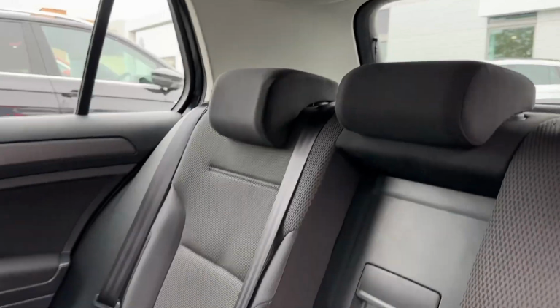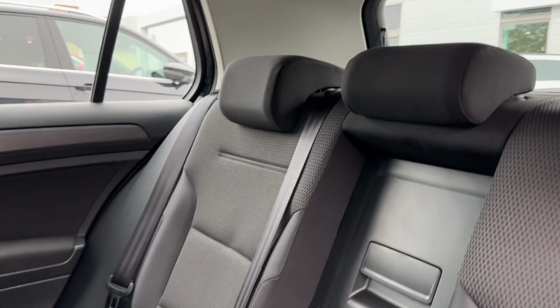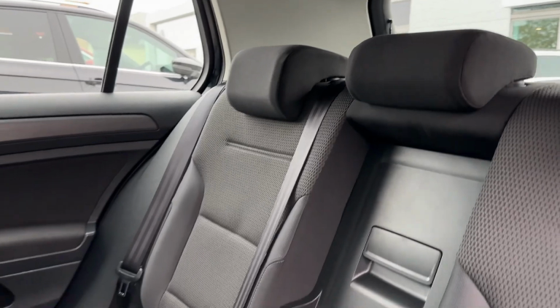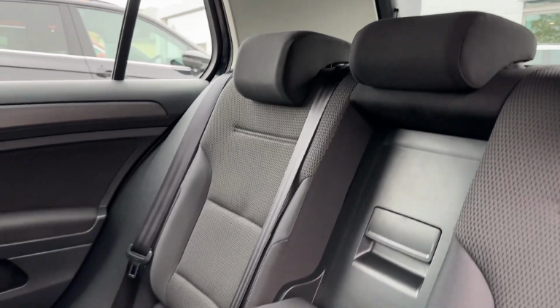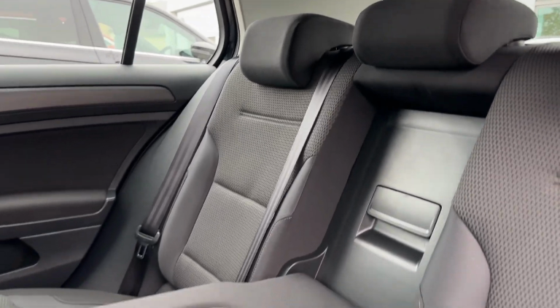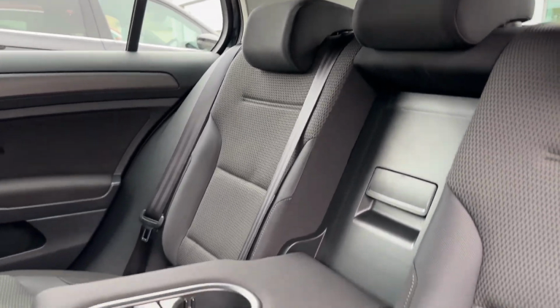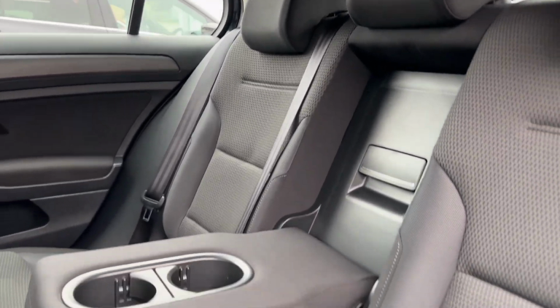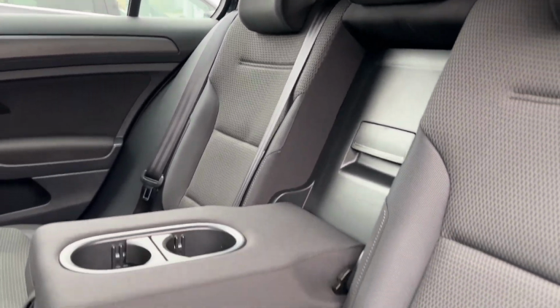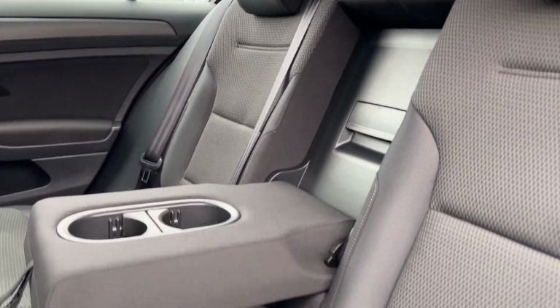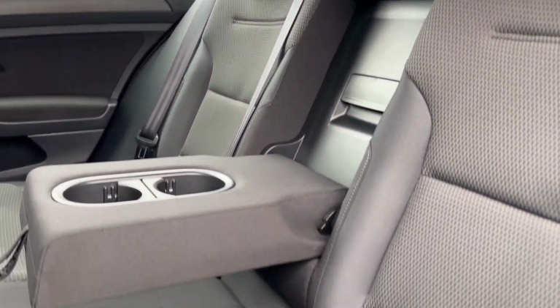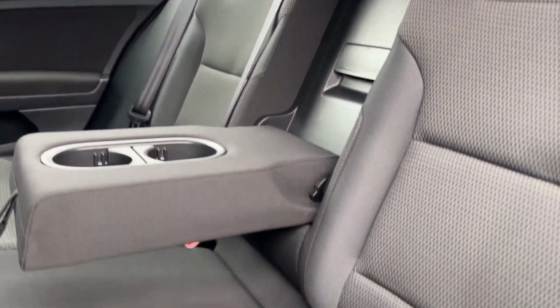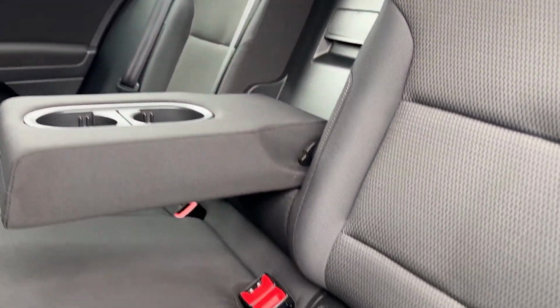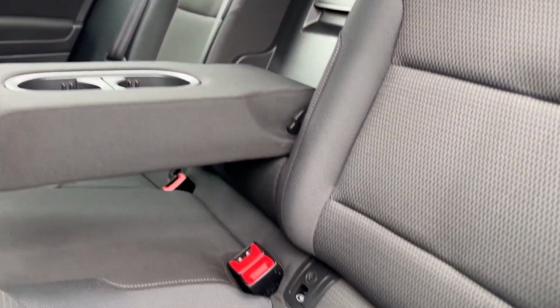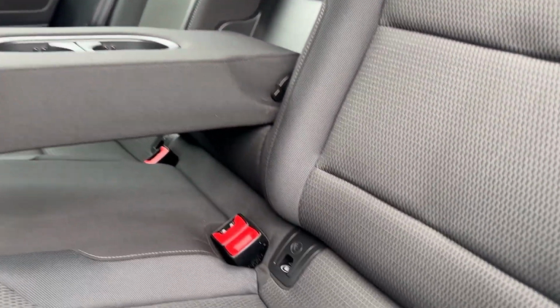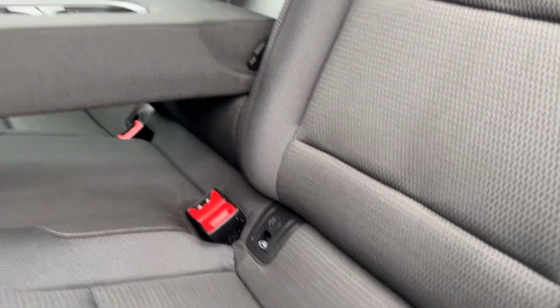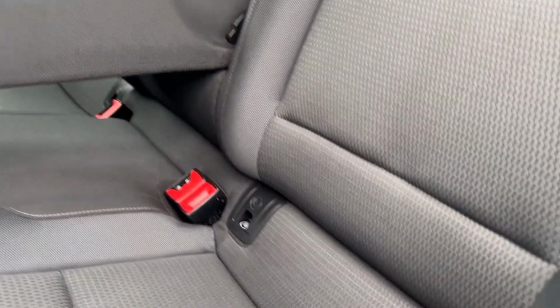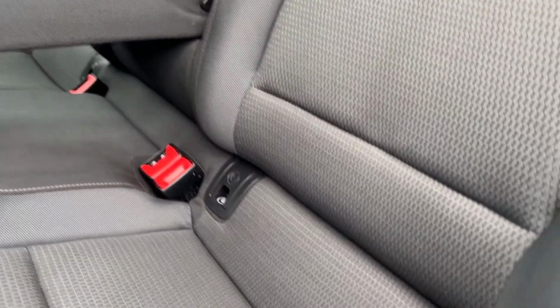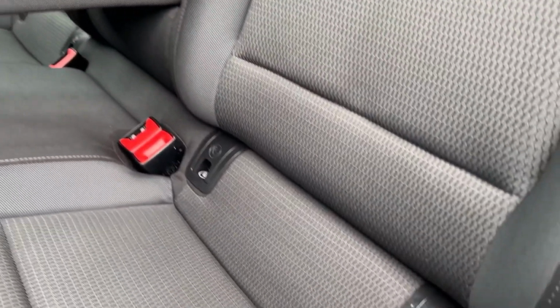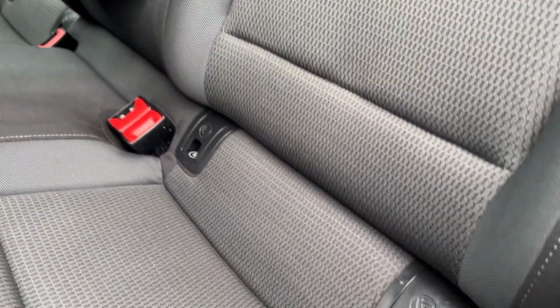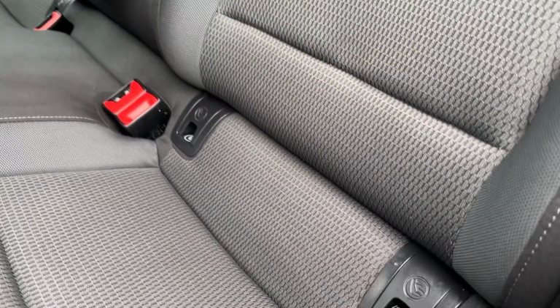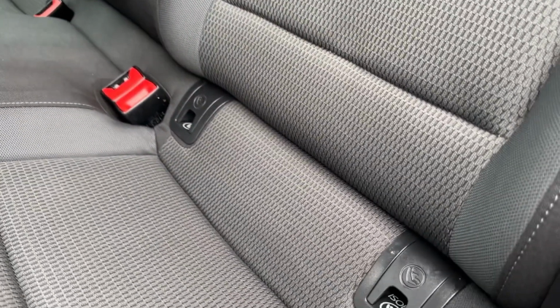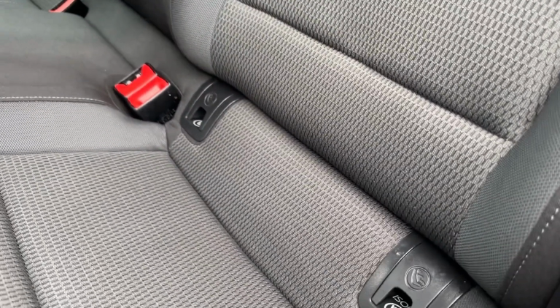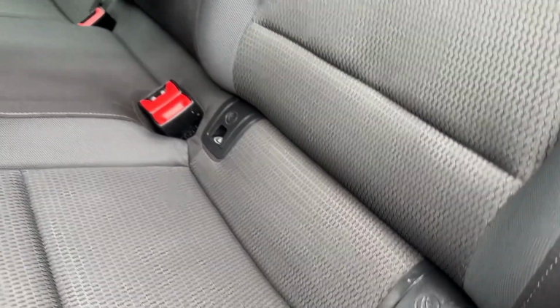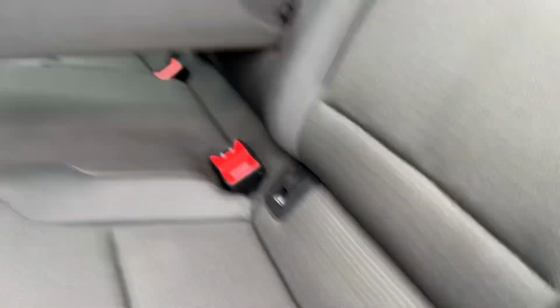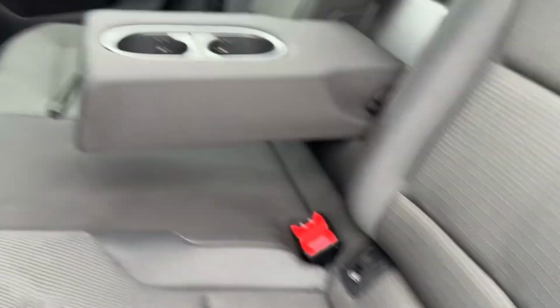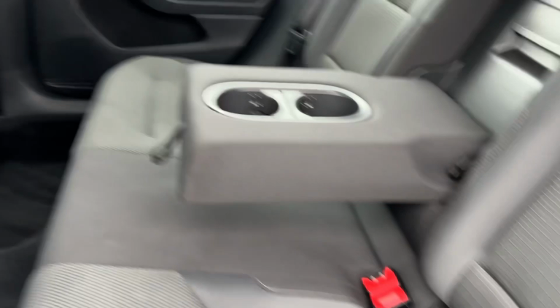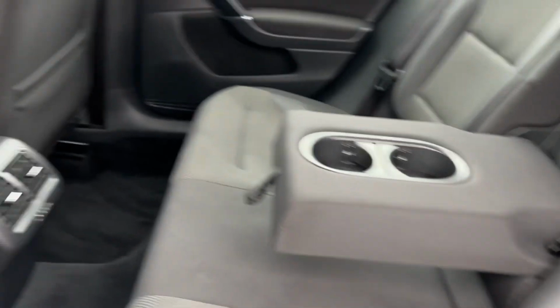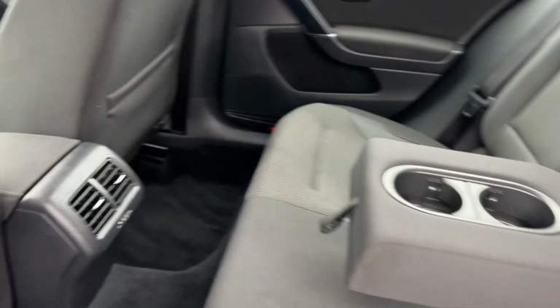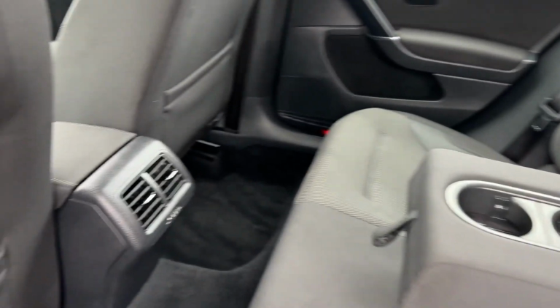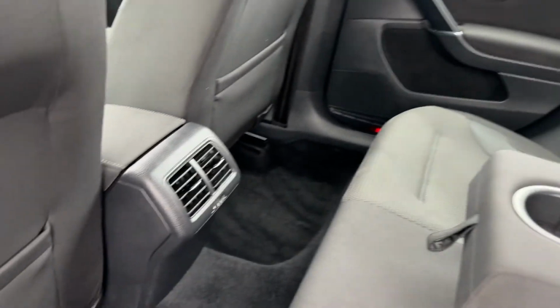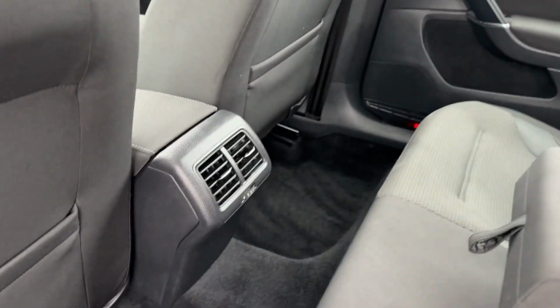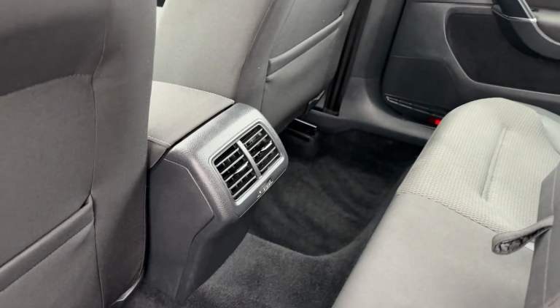Passengers in the rear will enjoy loads of legroom and headroom with this two-tone upholstery, centre armrests with cup holders, and even ISOFIX child anchor points.